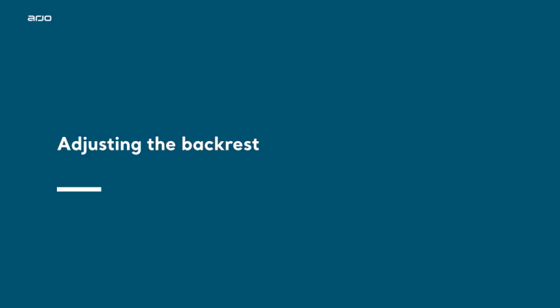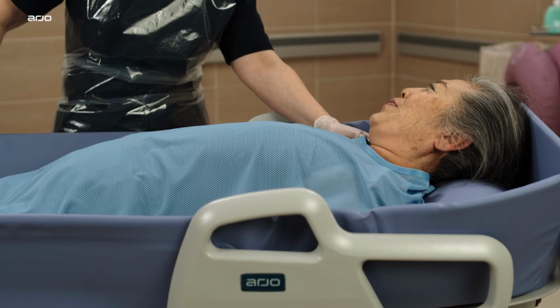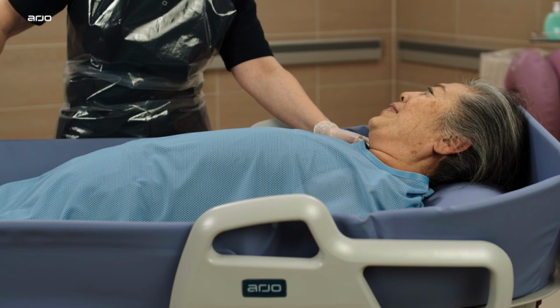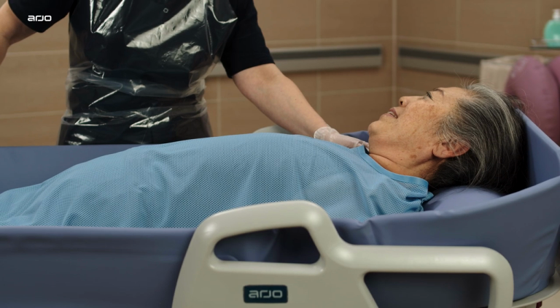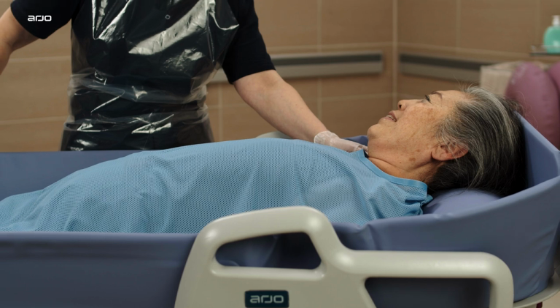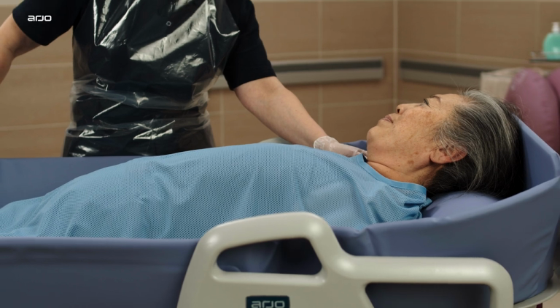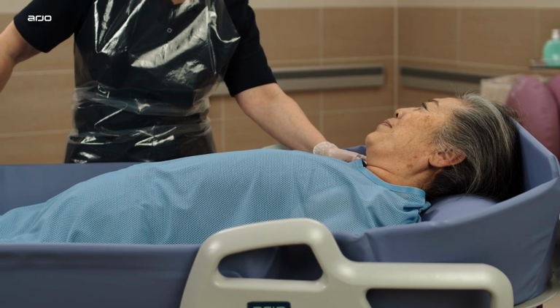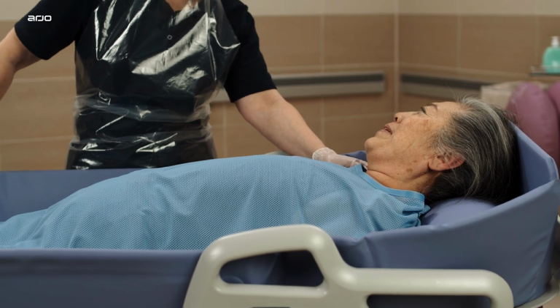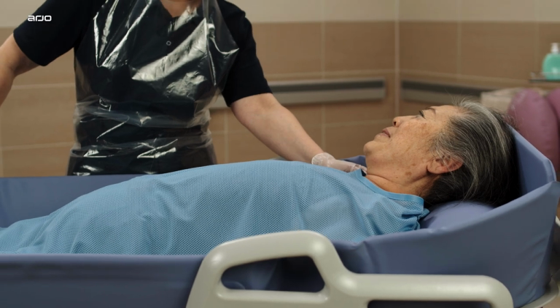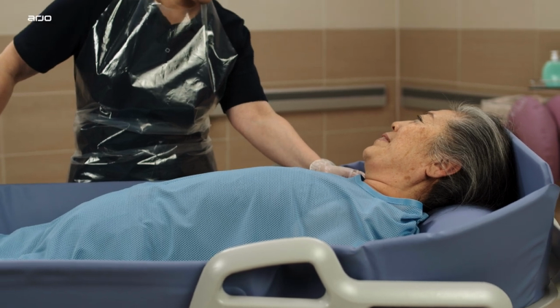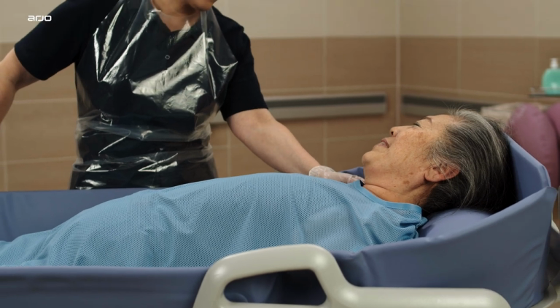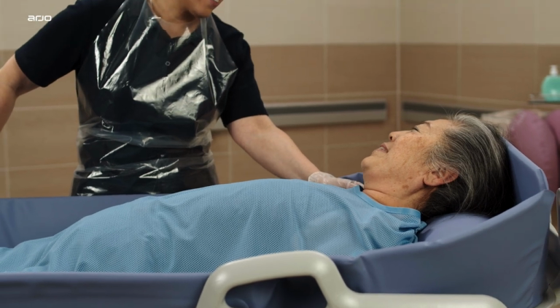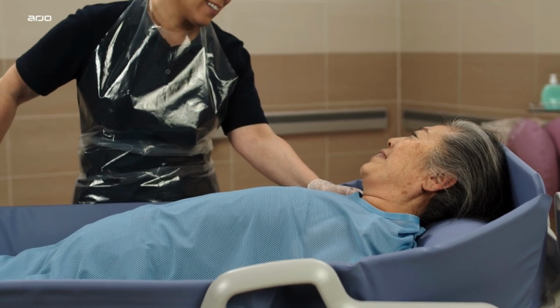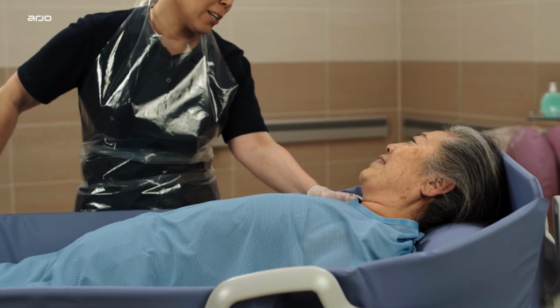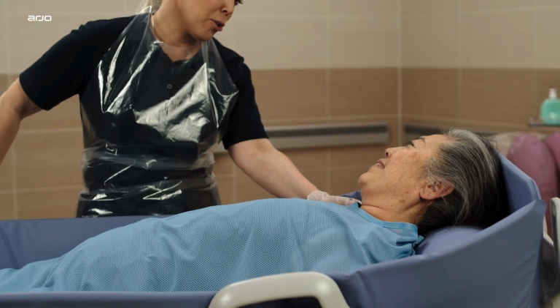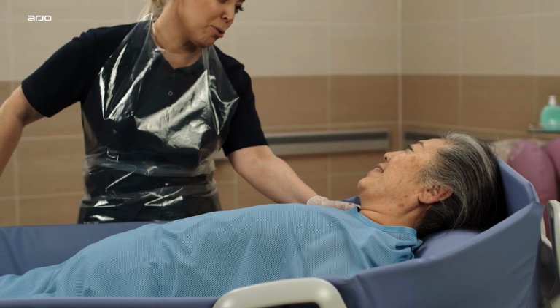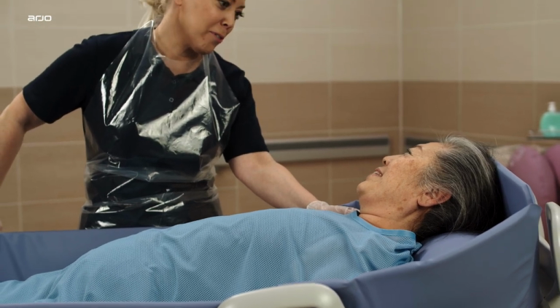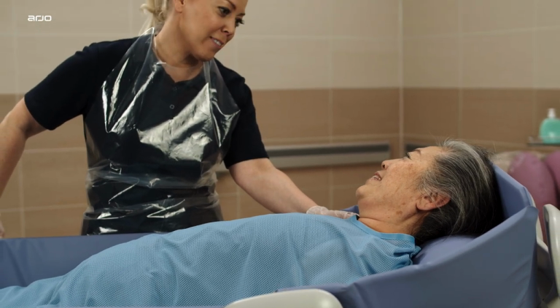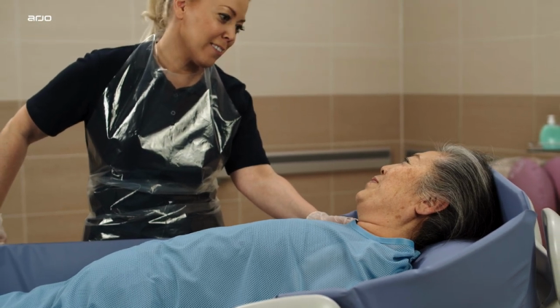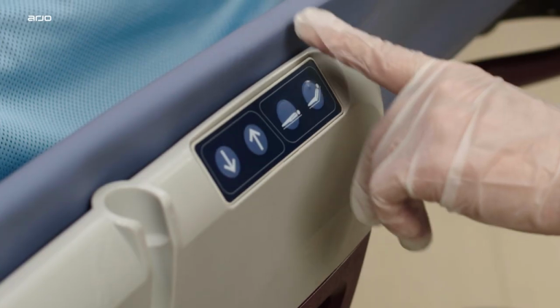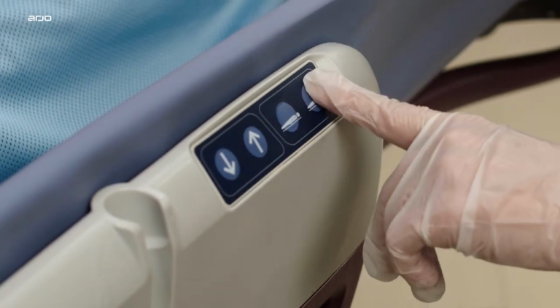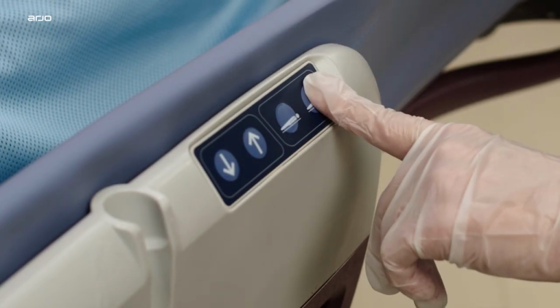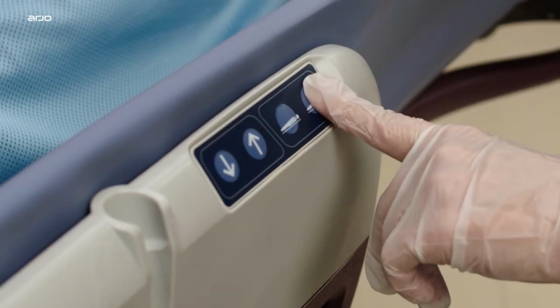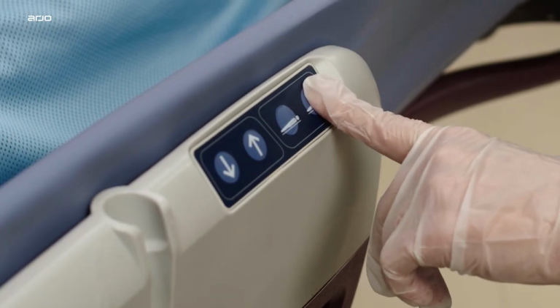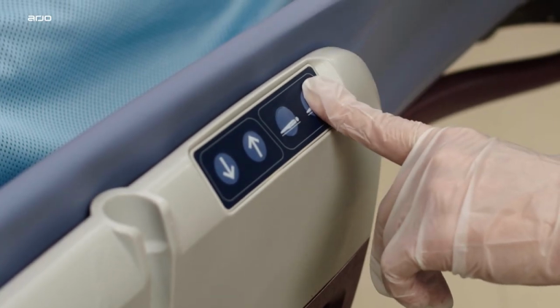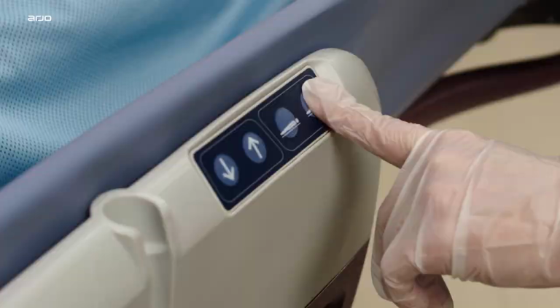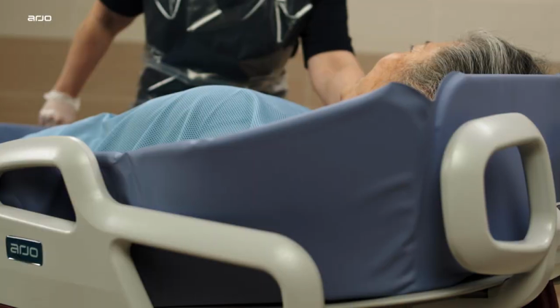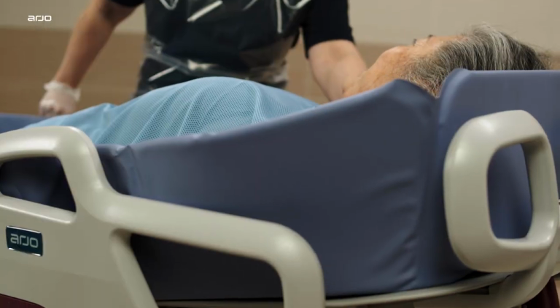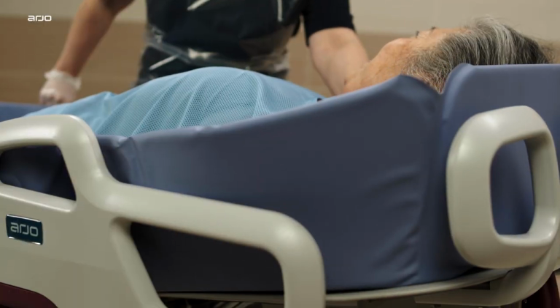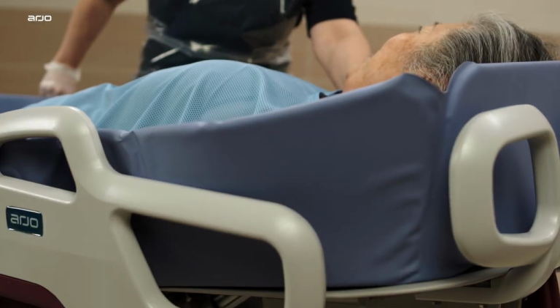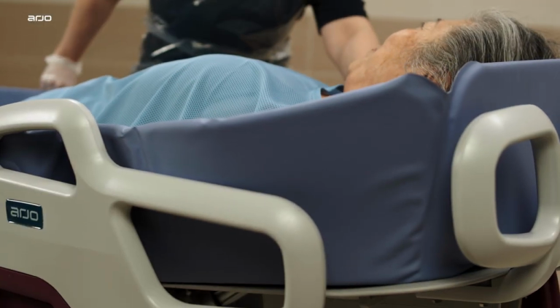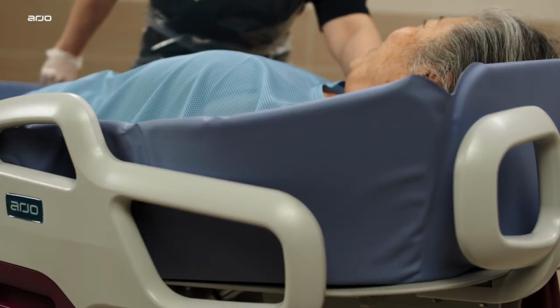Corivo is equipped with an electrically adjustable backrest. Use the control panel to raise or lower the backrest.